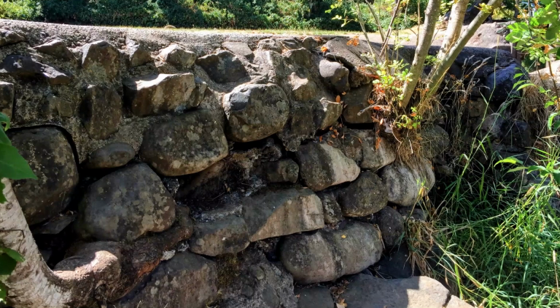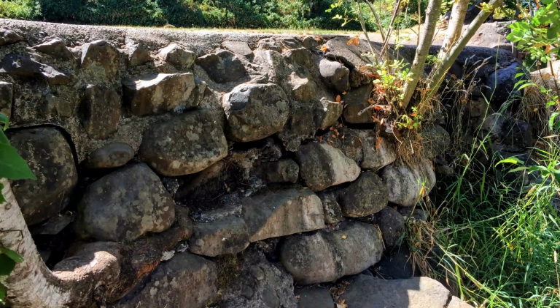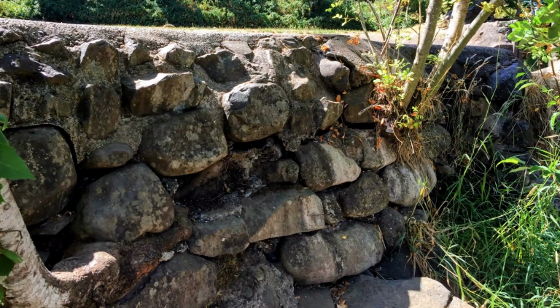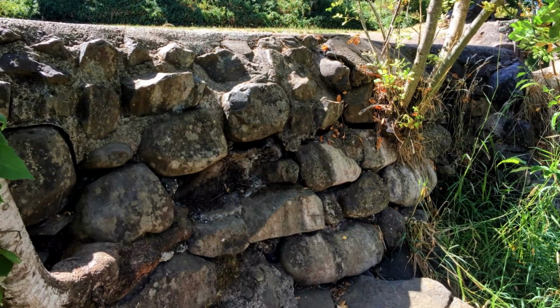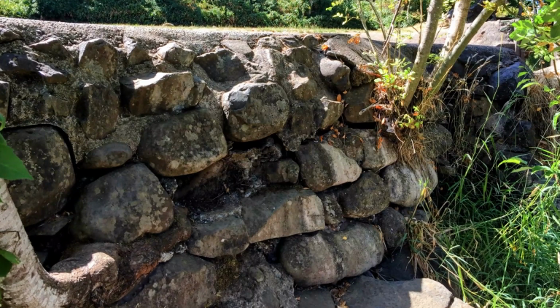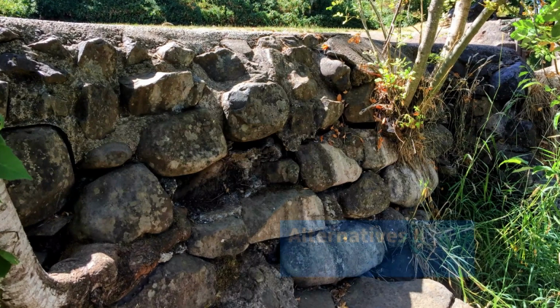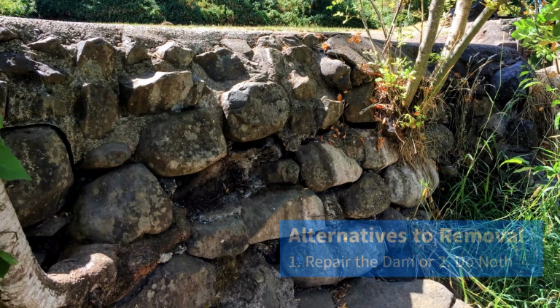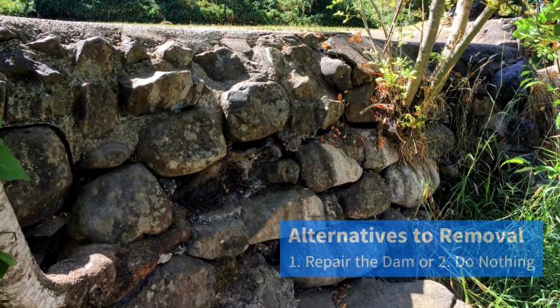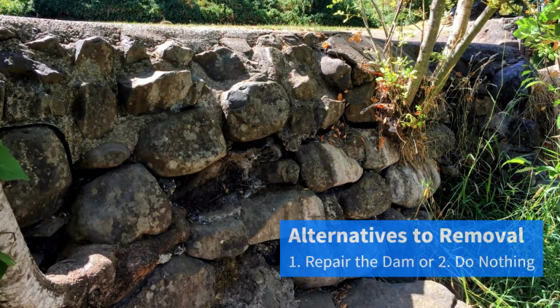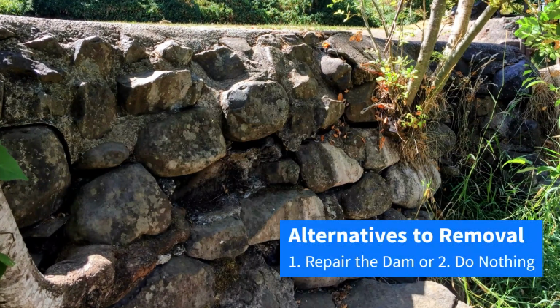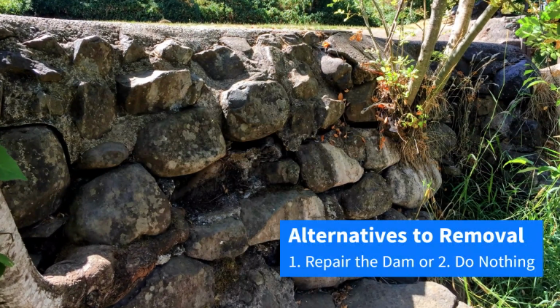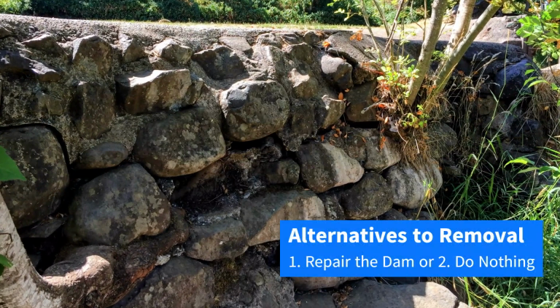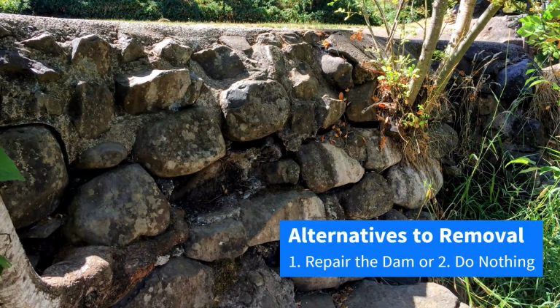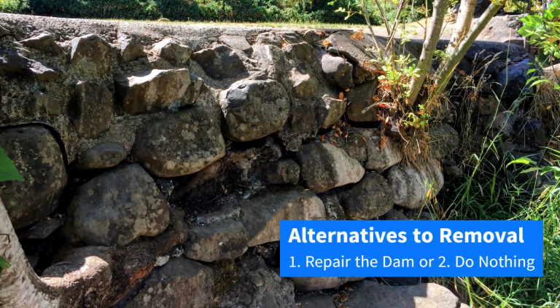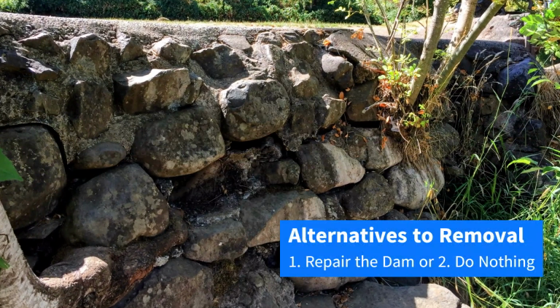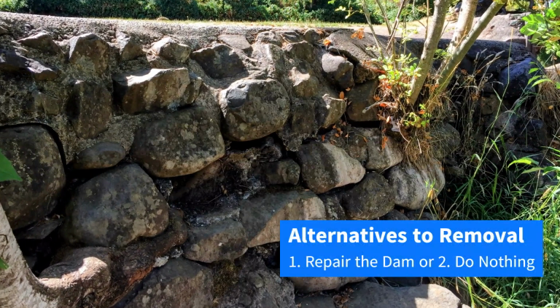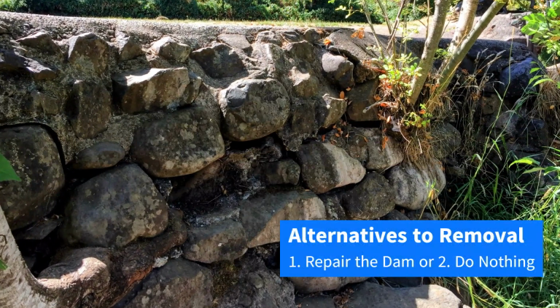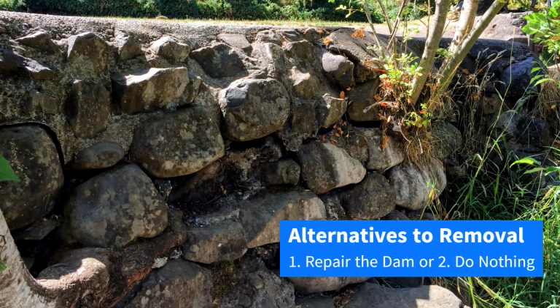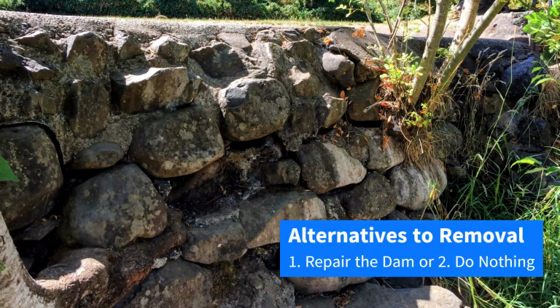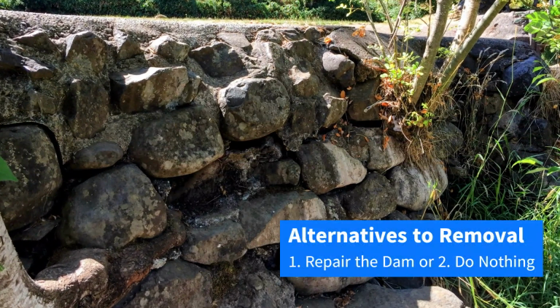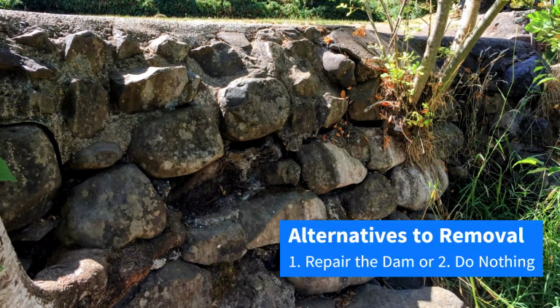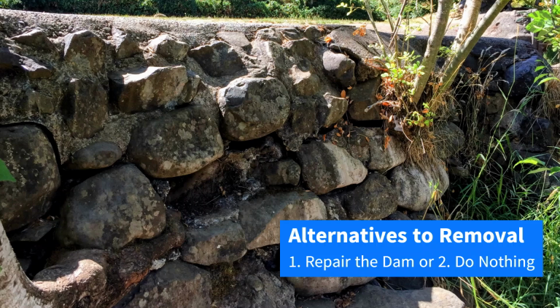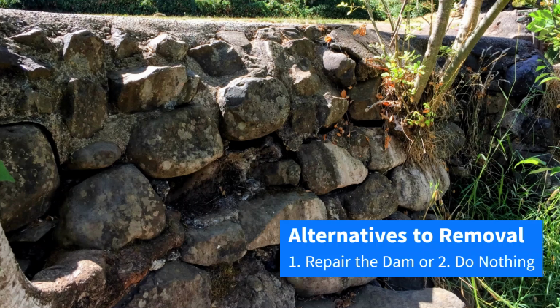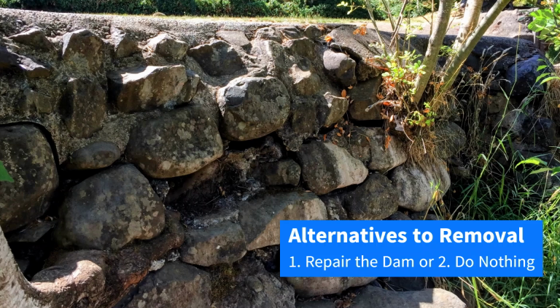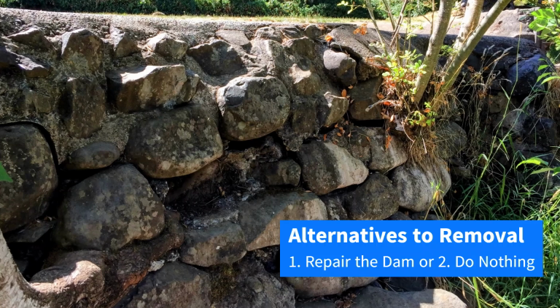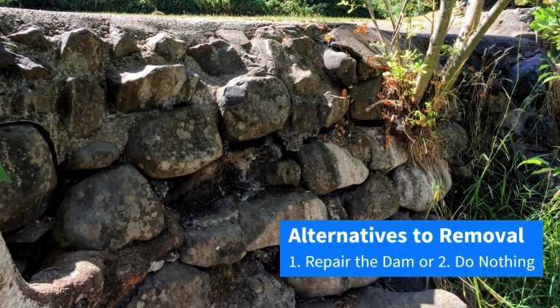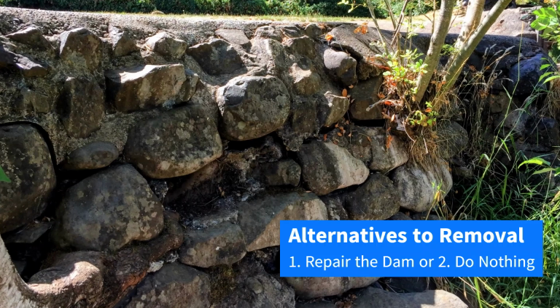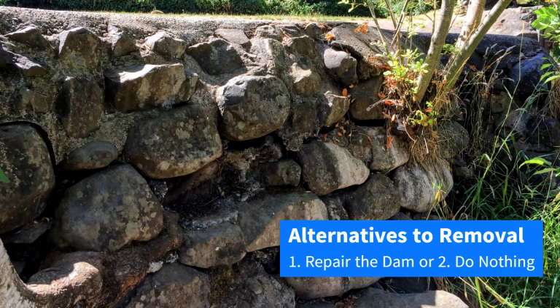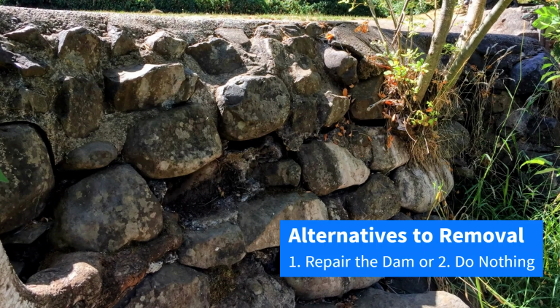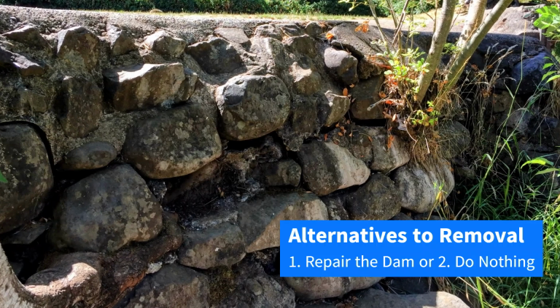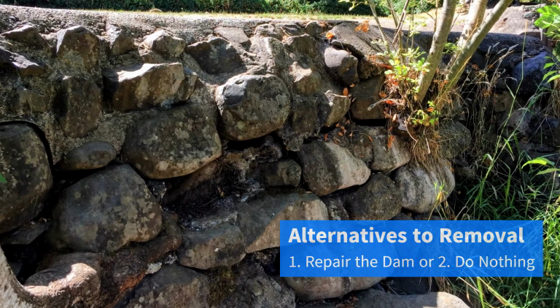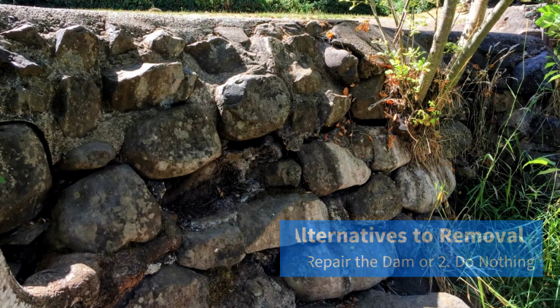Besides removal, there are two options: repair the dam, or do nothing and let the dam continue to fail.